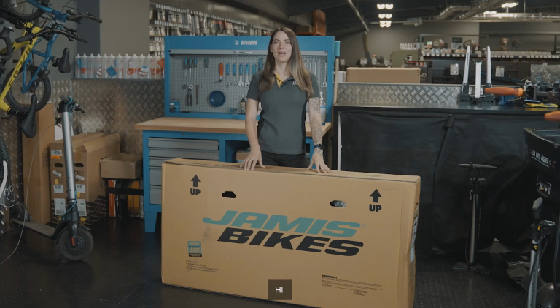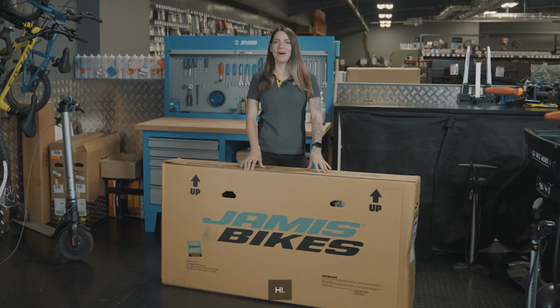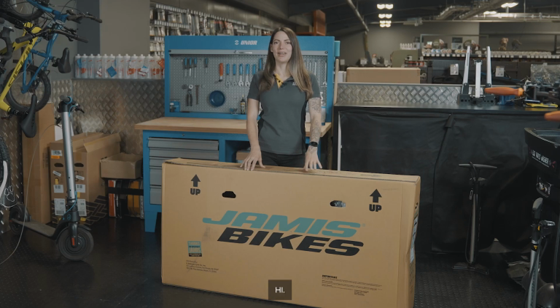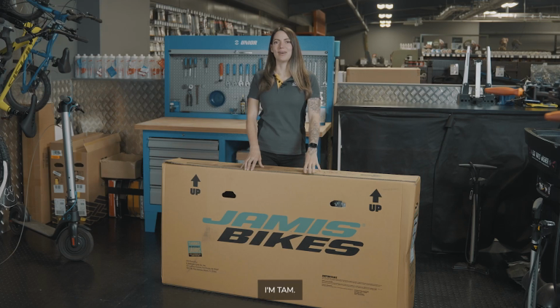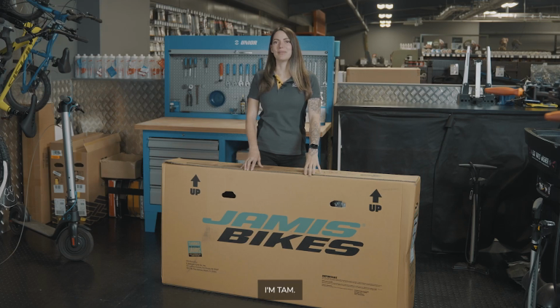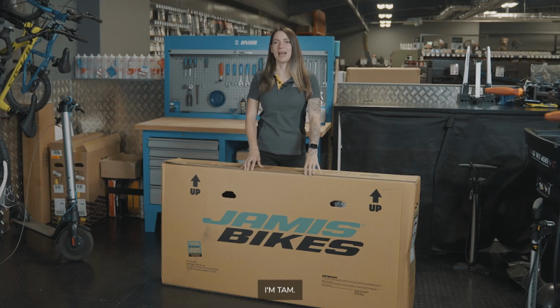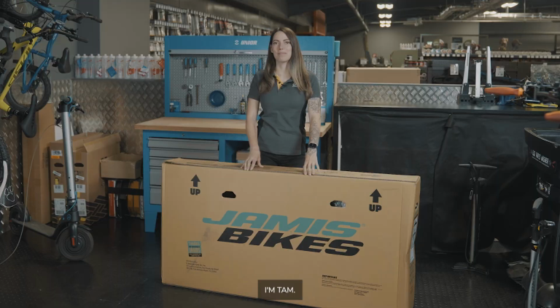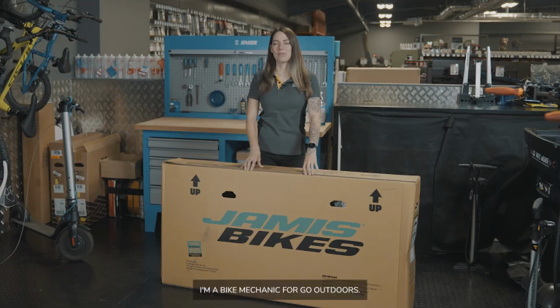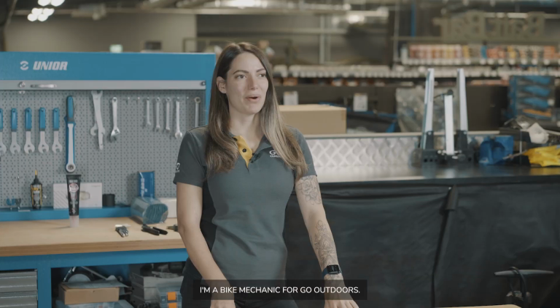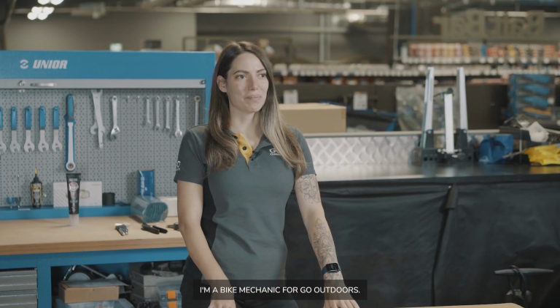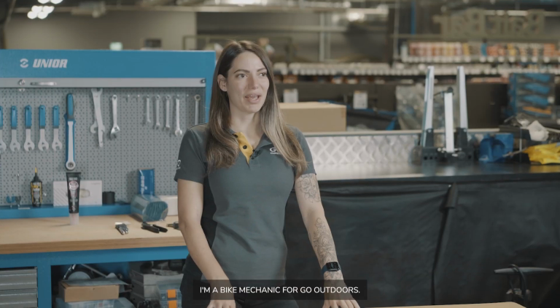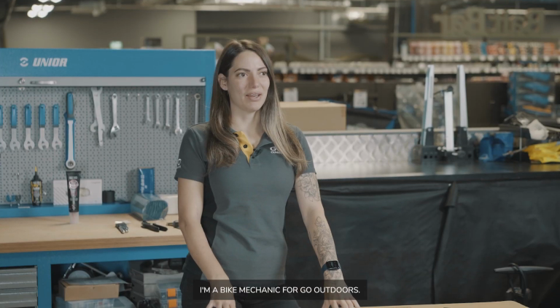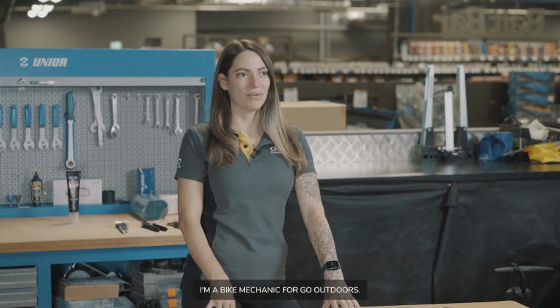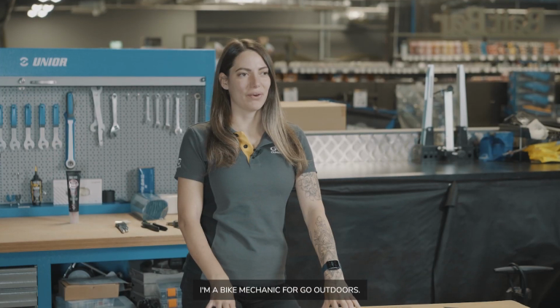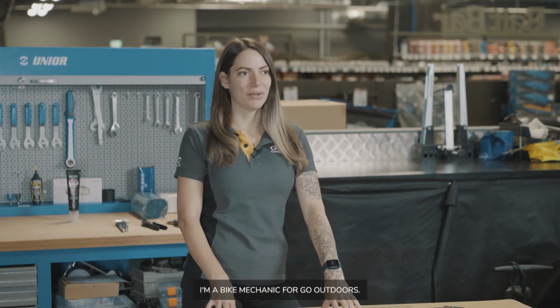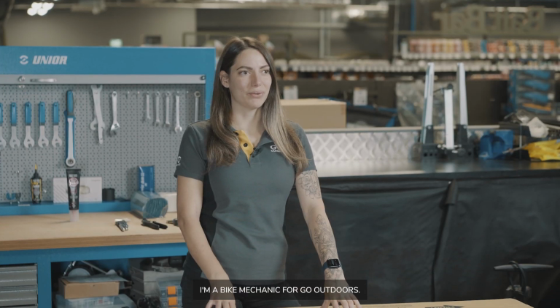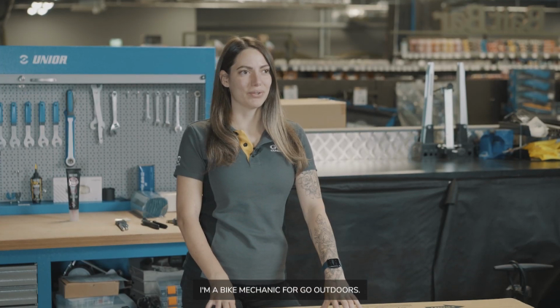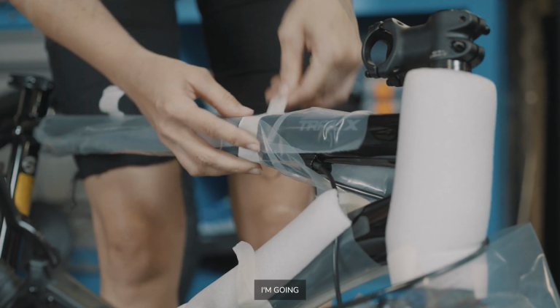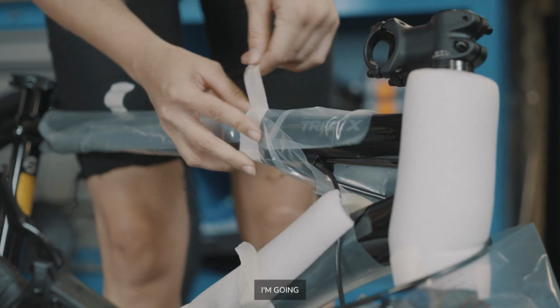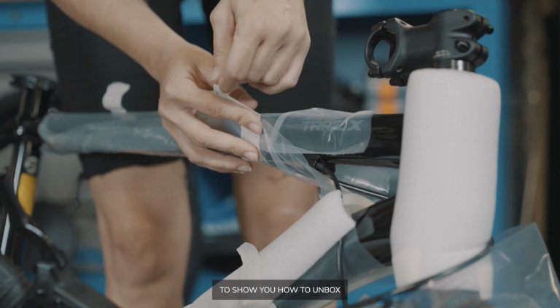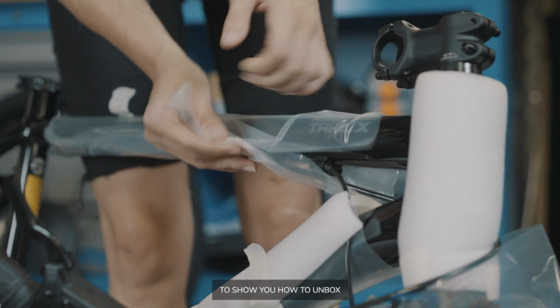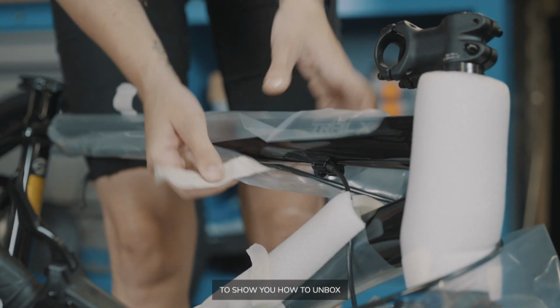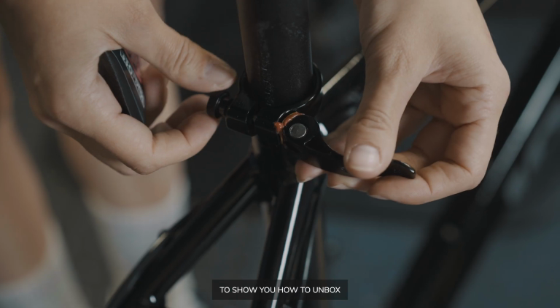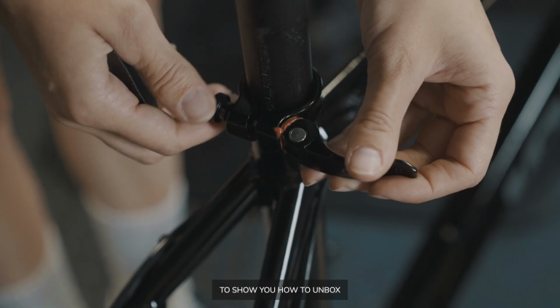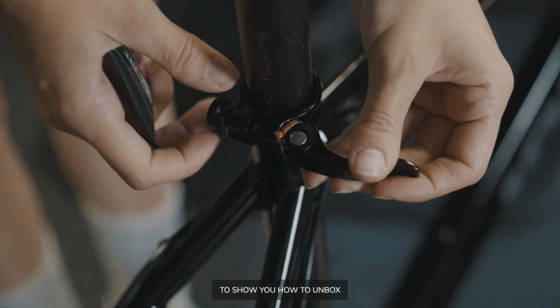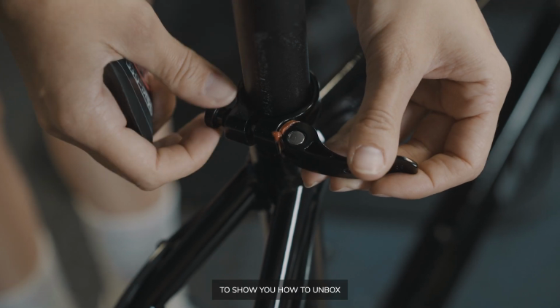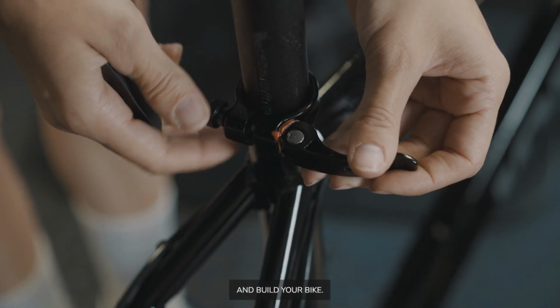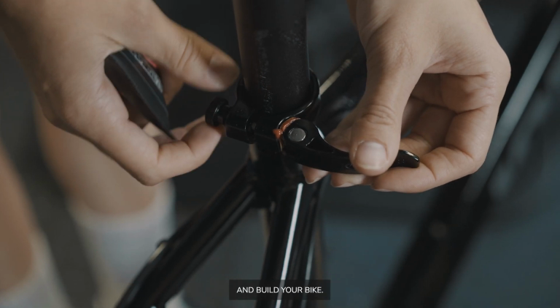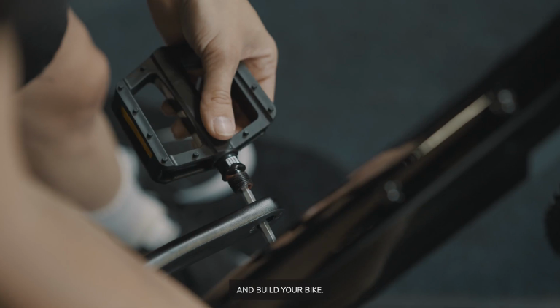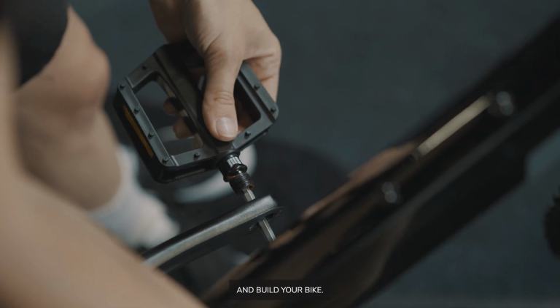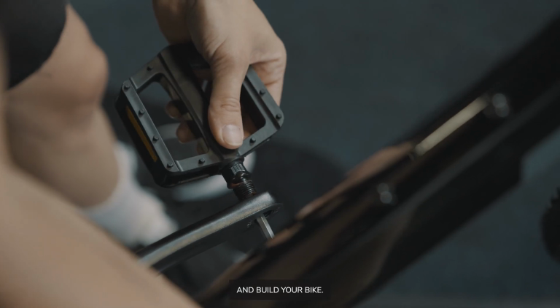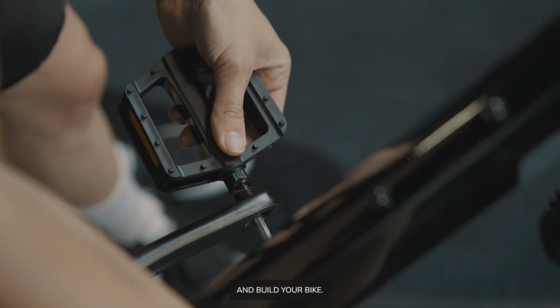Hi, I'm Tam. I'm a bike mechanic for Go Outdoors. I'm going to show you how to unbox and build your bike.